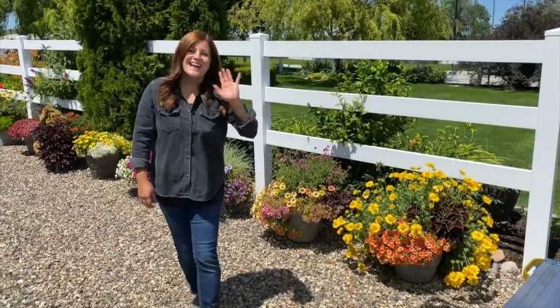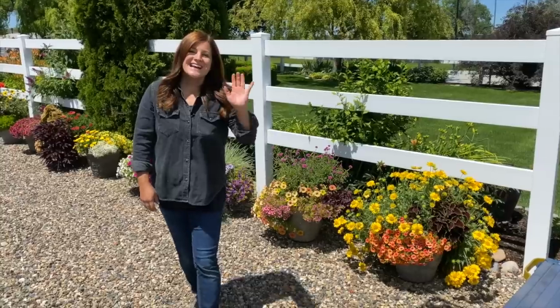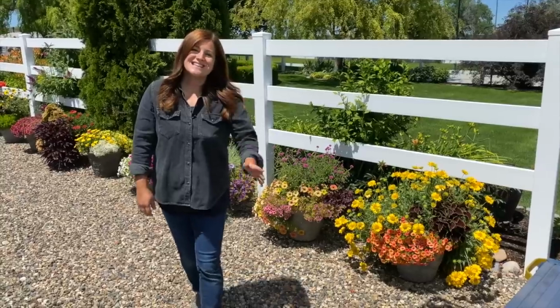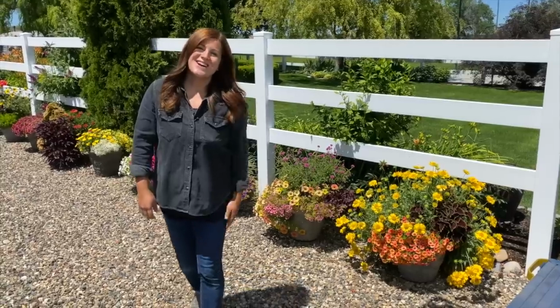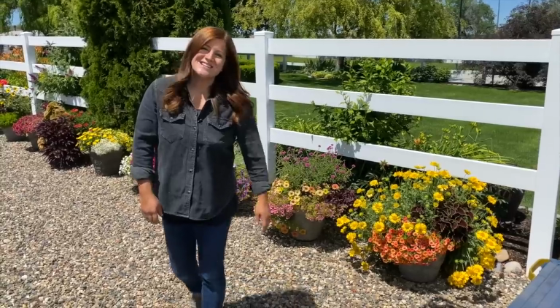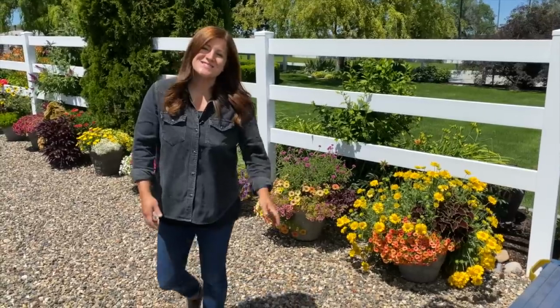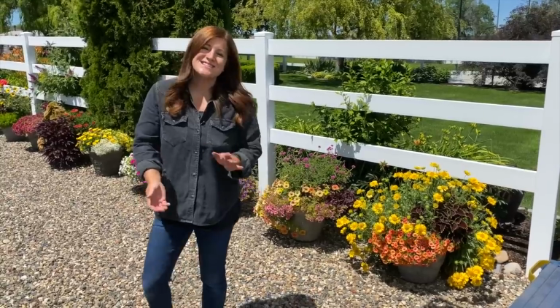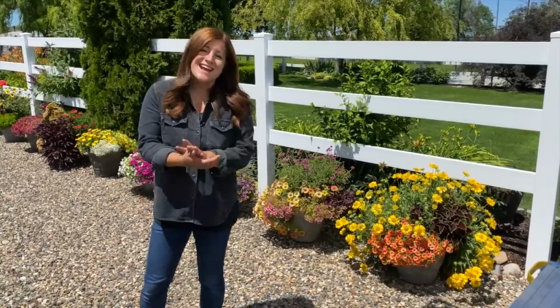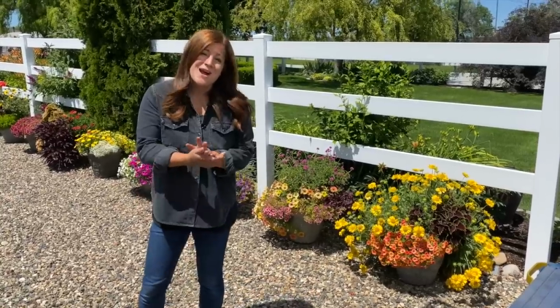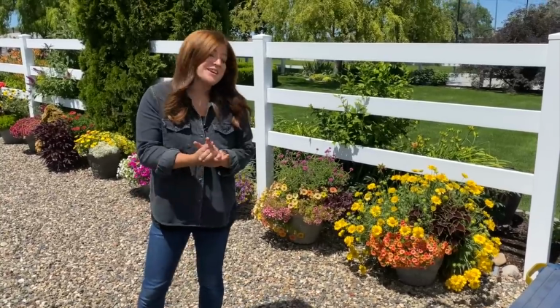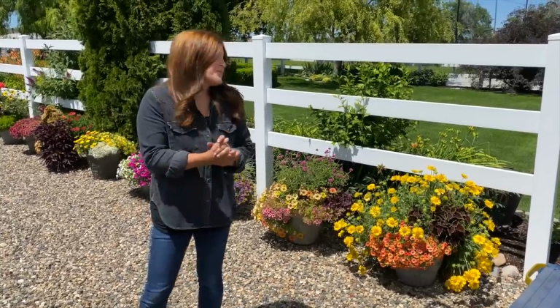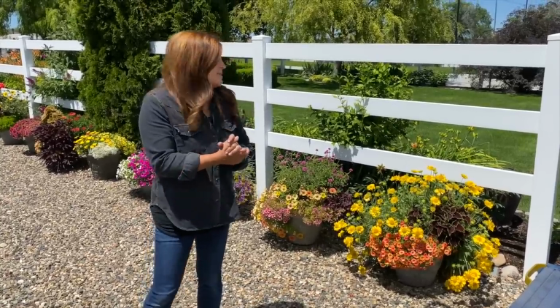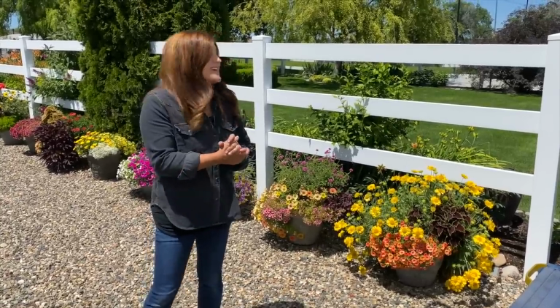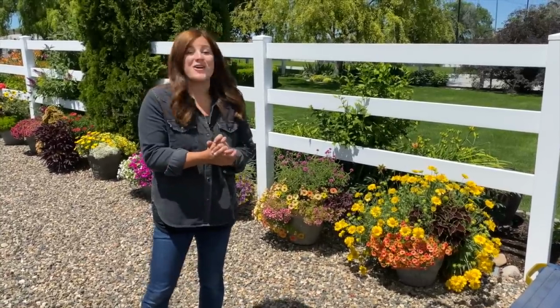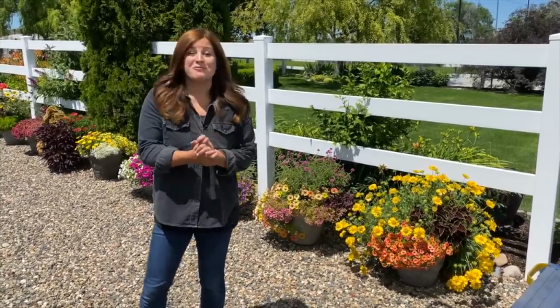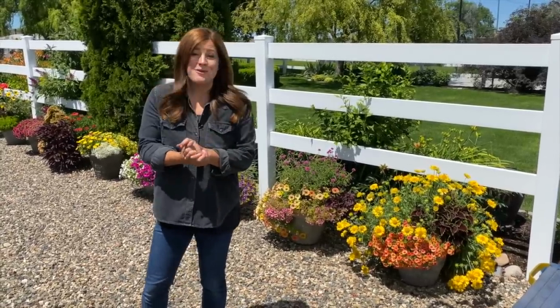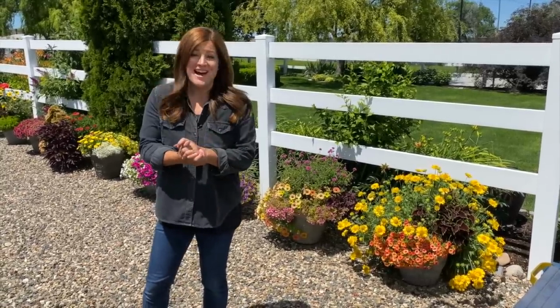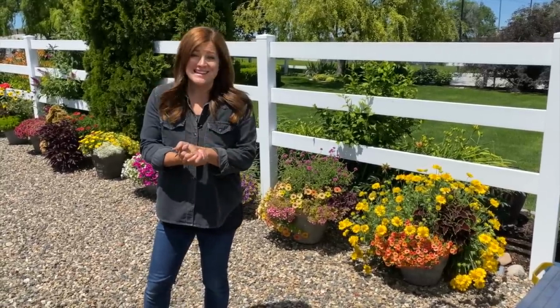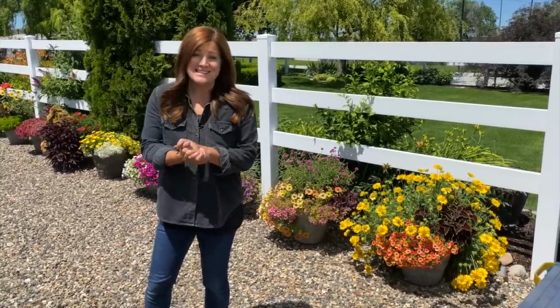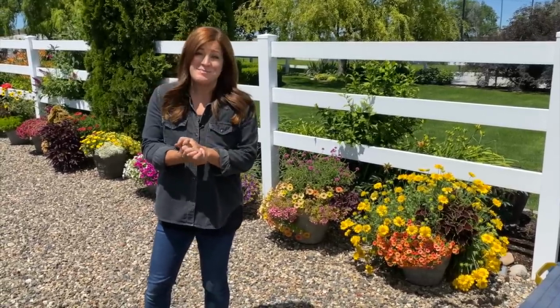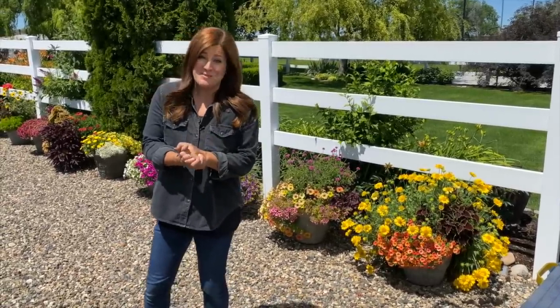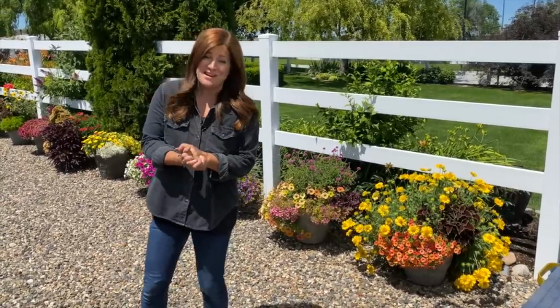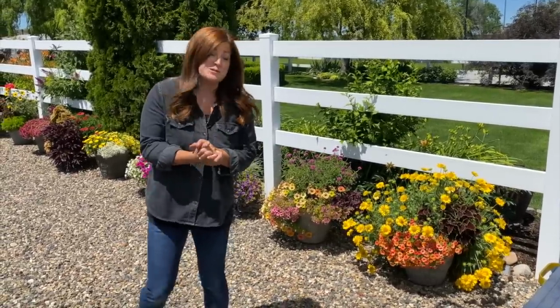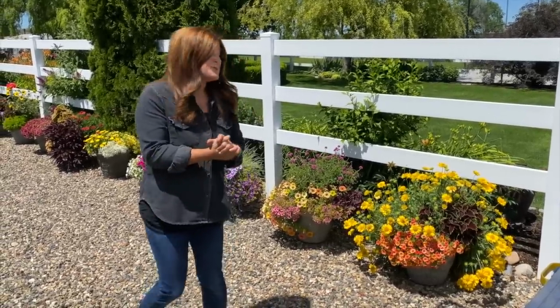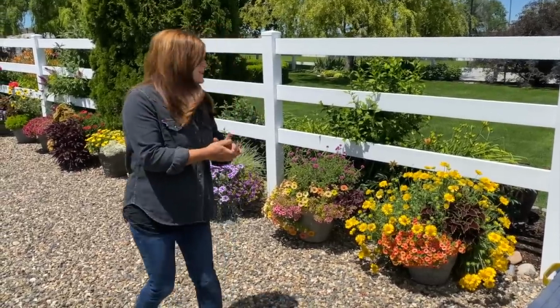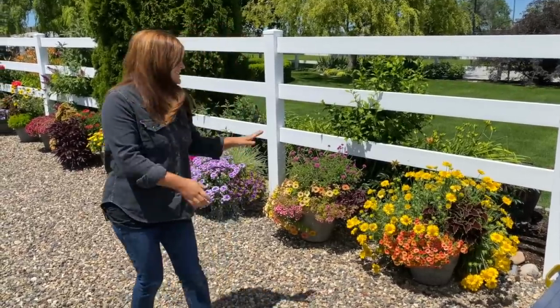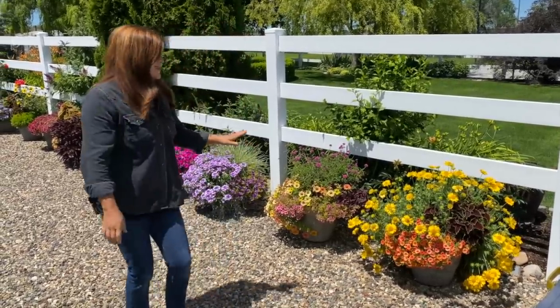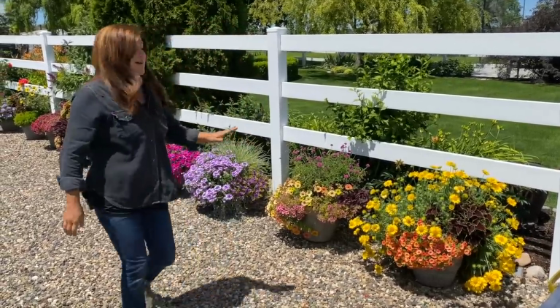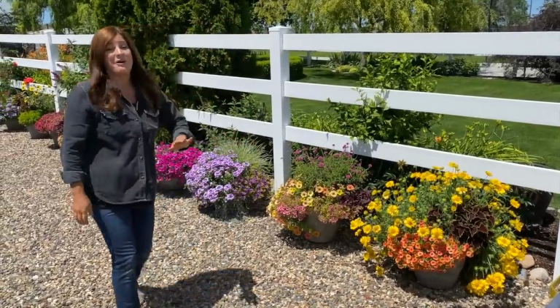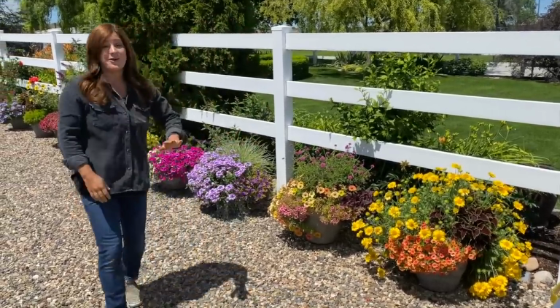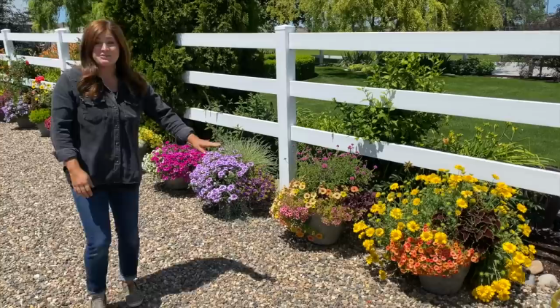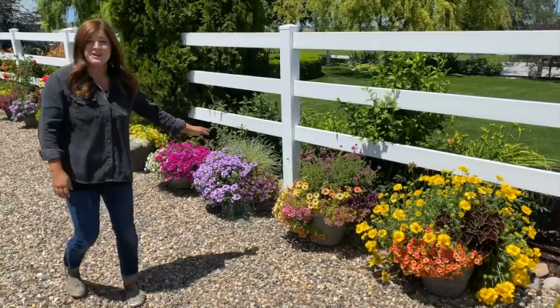Hey guys, how's it going? So today I want to give you an update on our Flower Alley experiment. I'm super excited about how they're all doing.